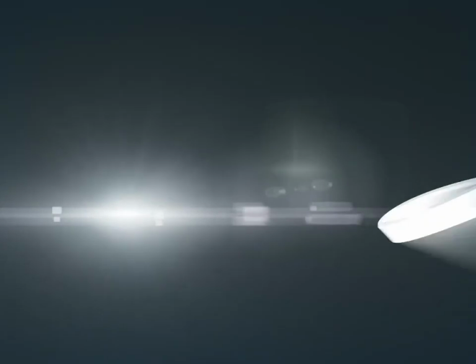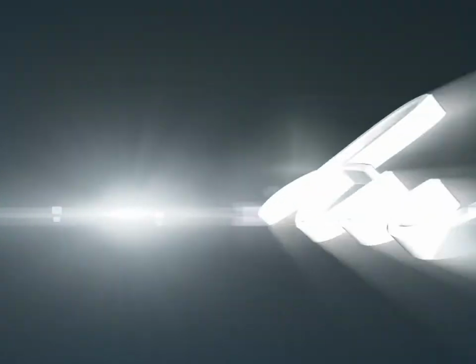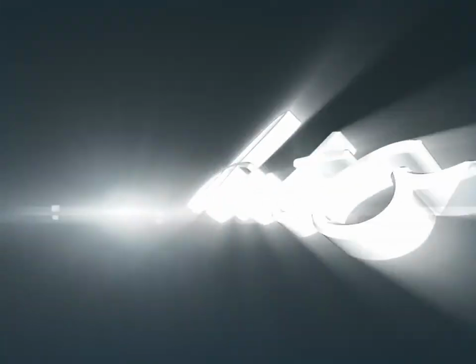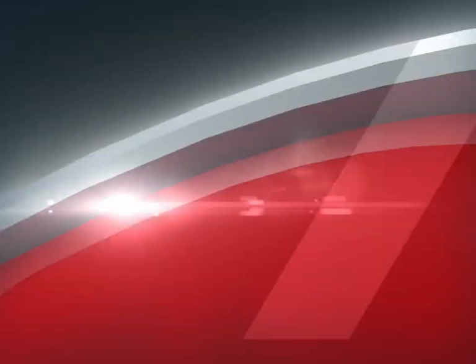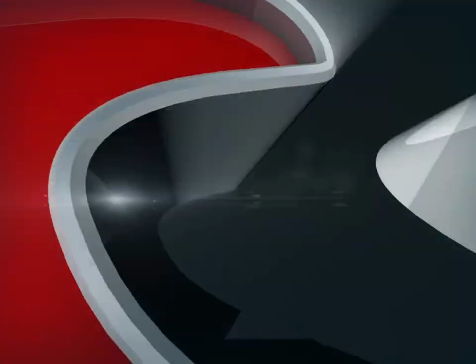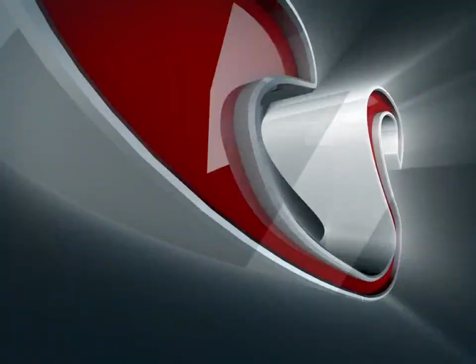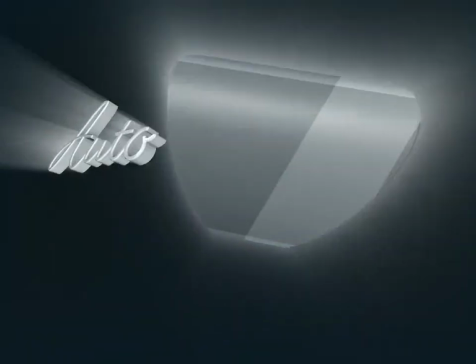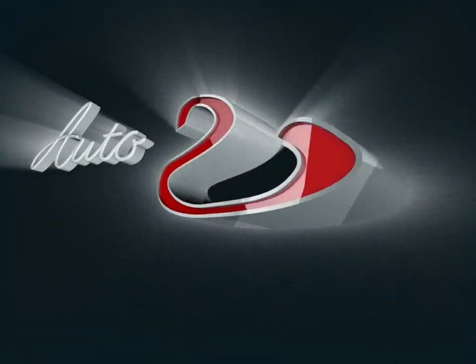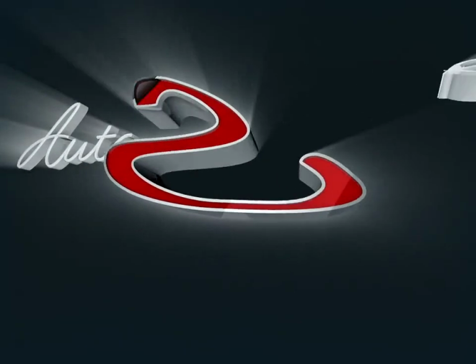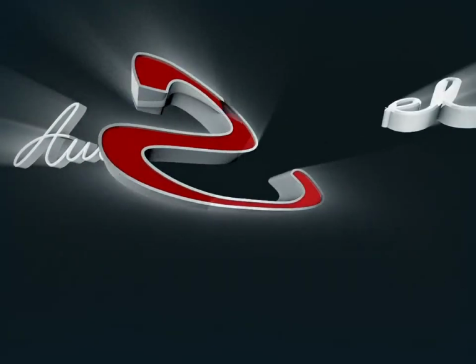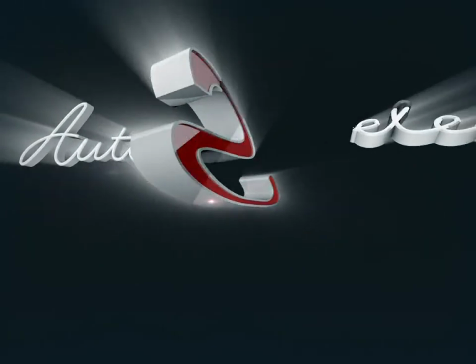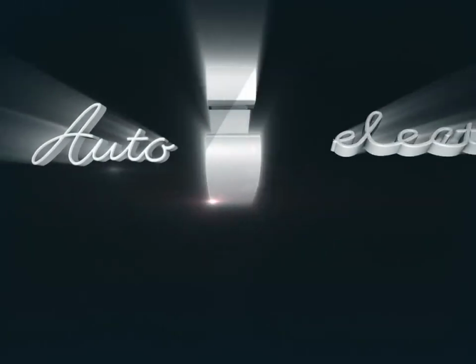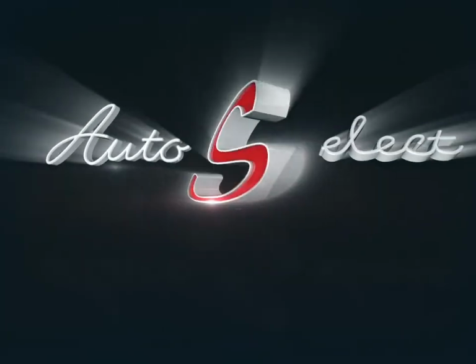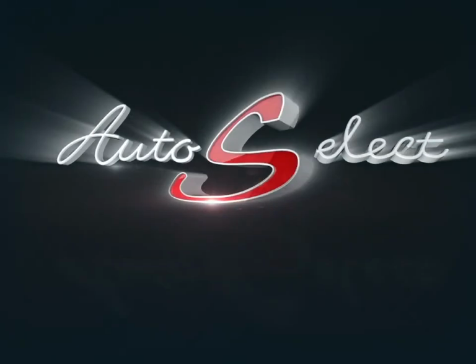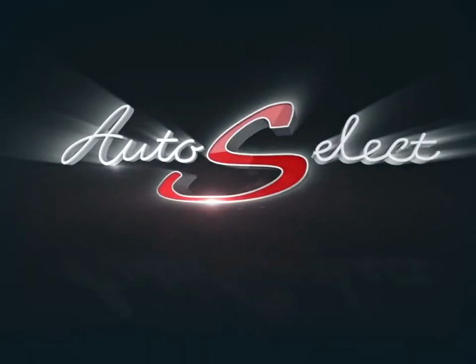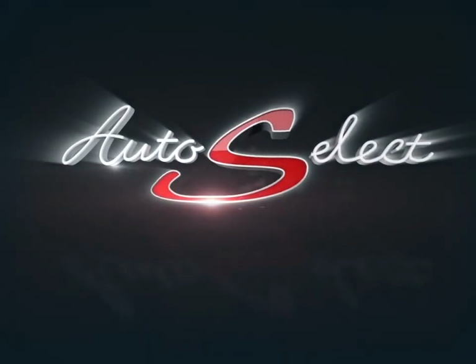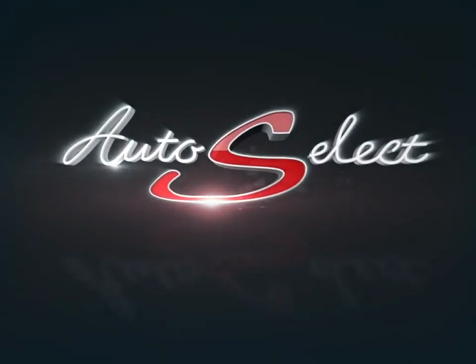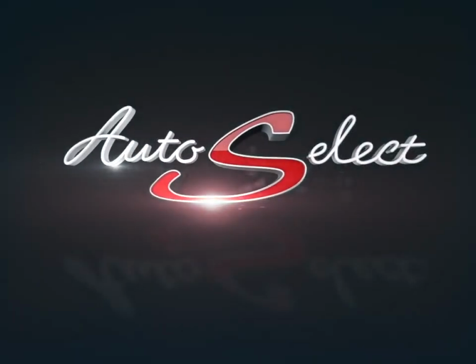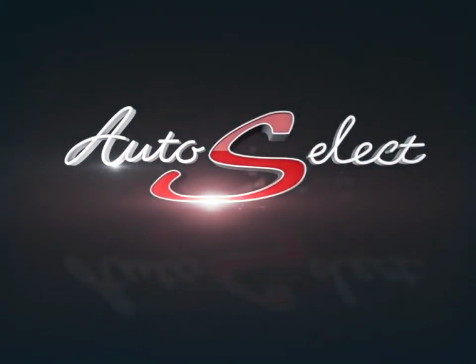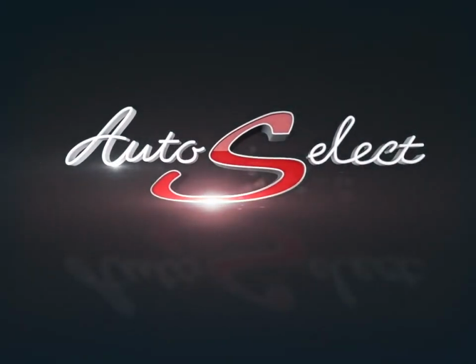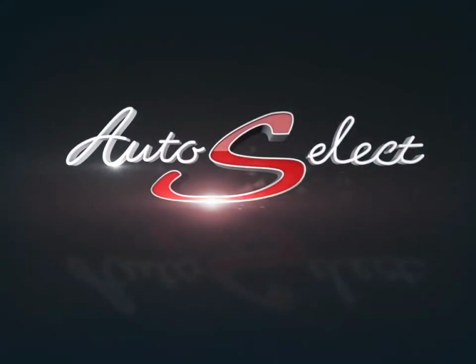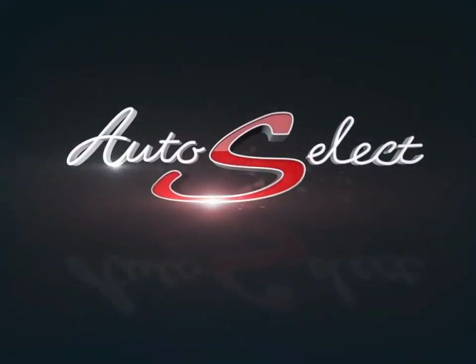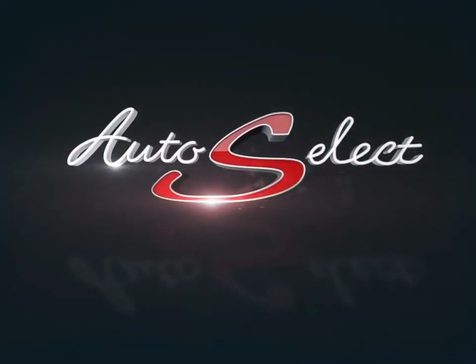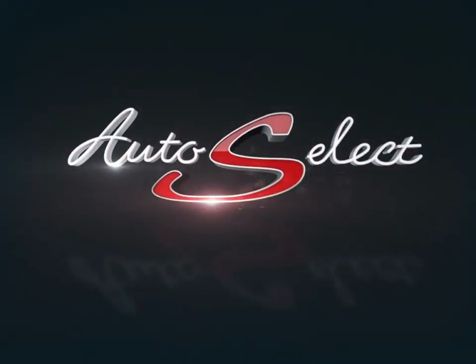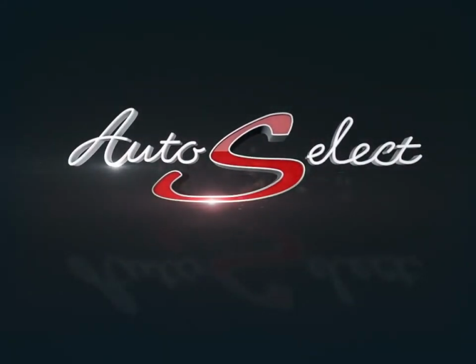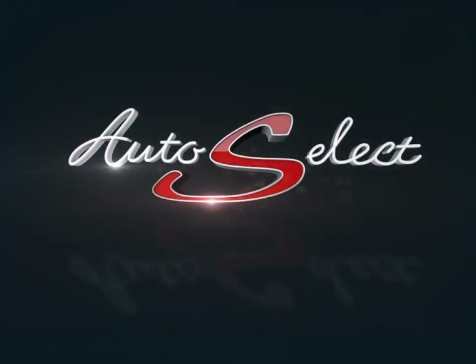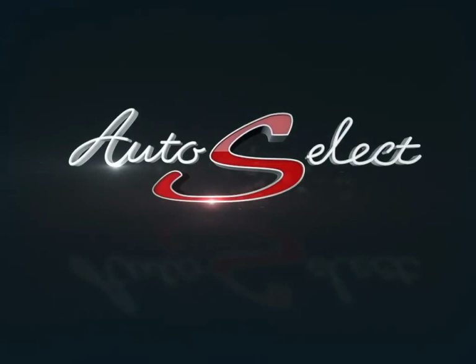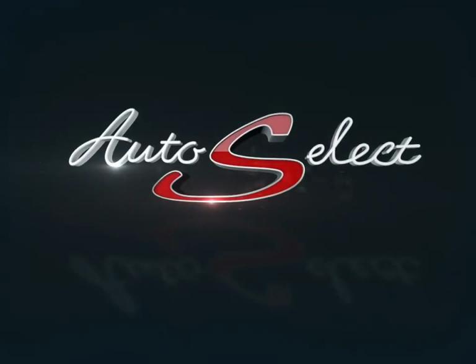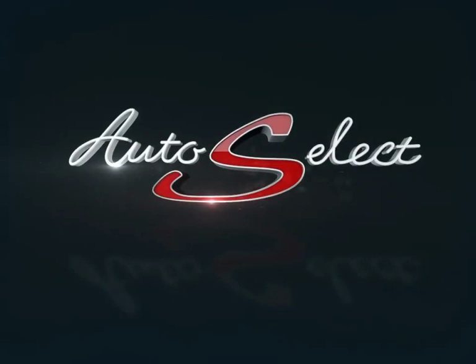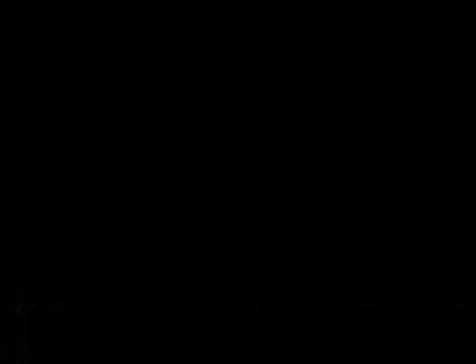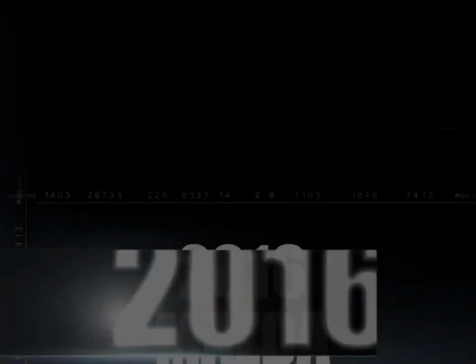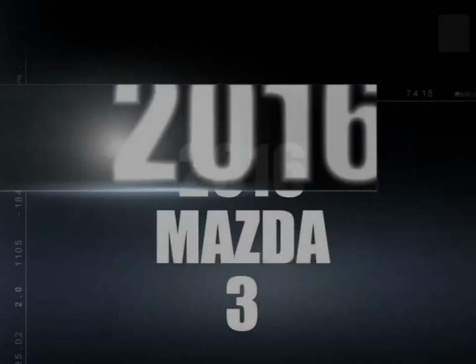Welcome to AutoSelect Toronto. Today we're looking at a 2016 Mazda 3.